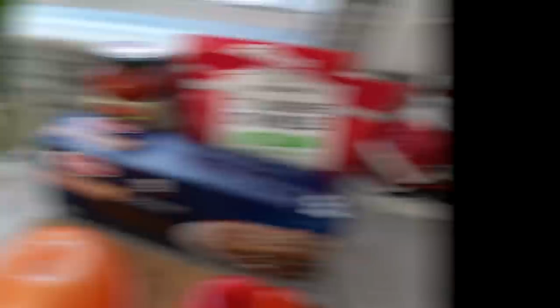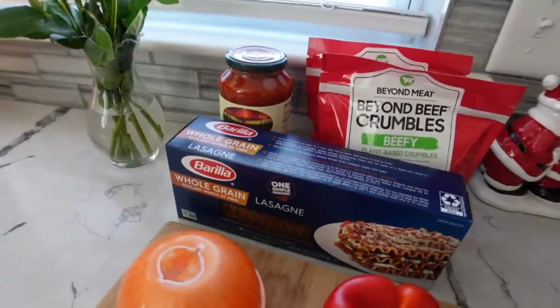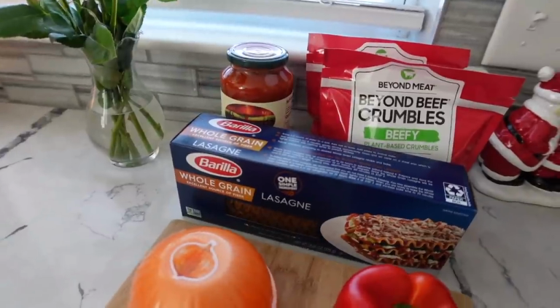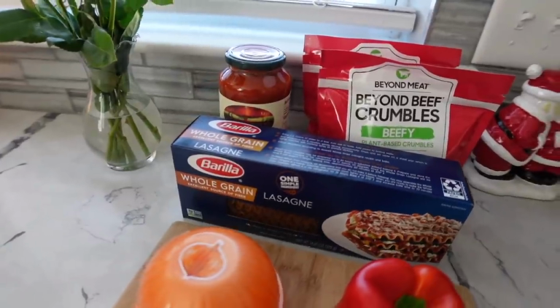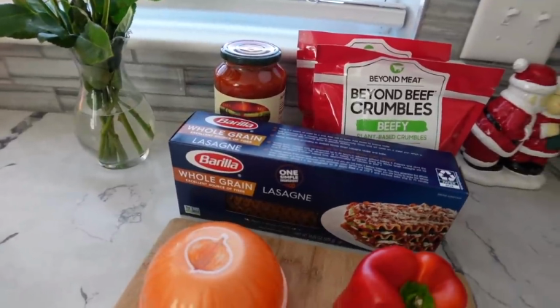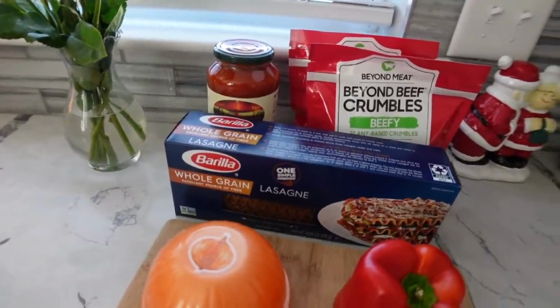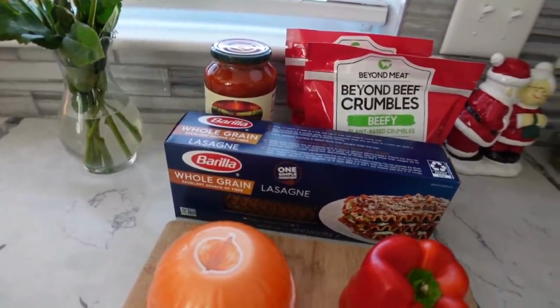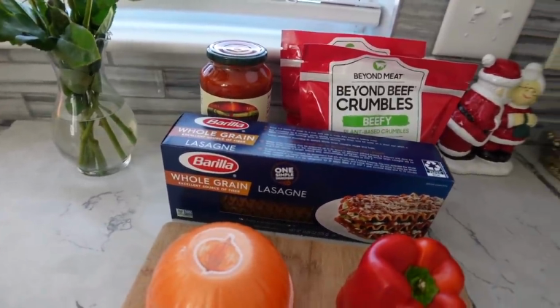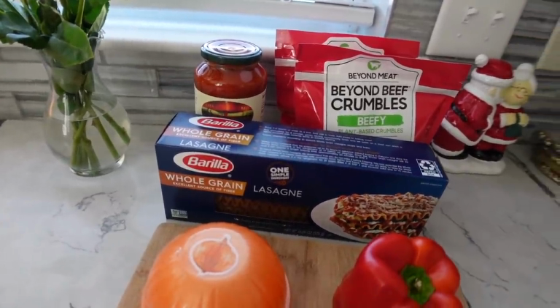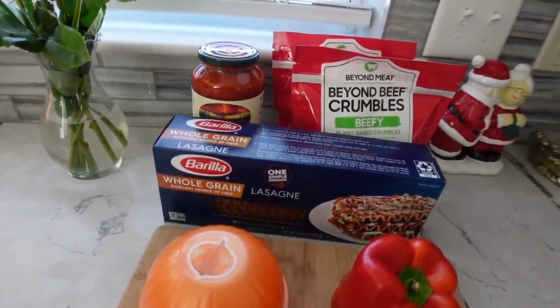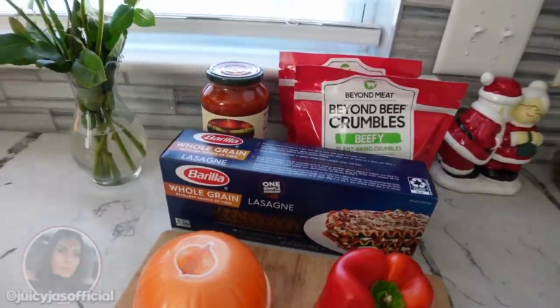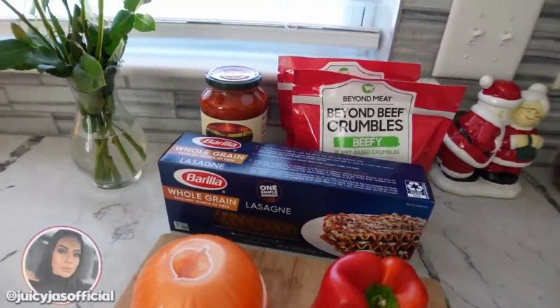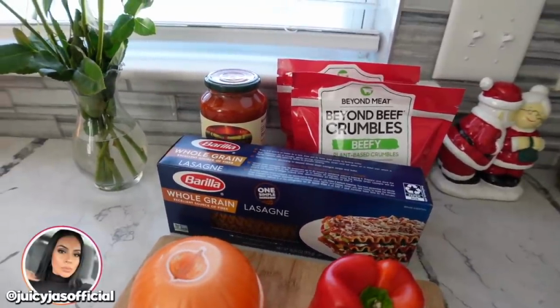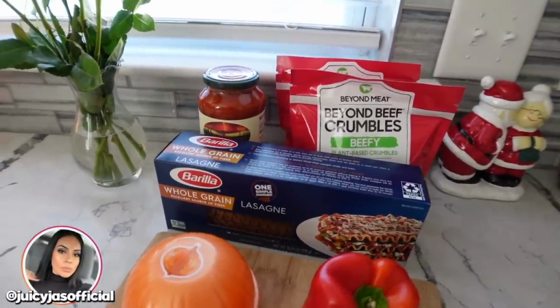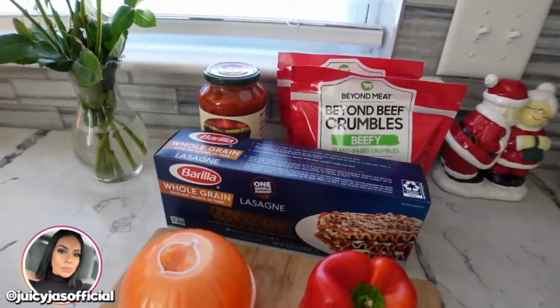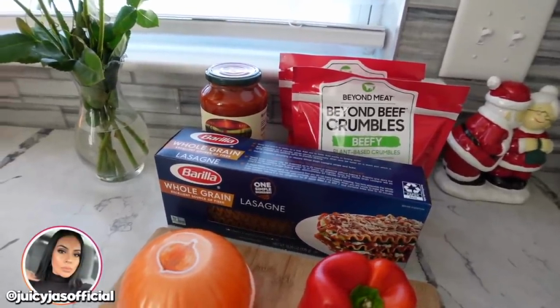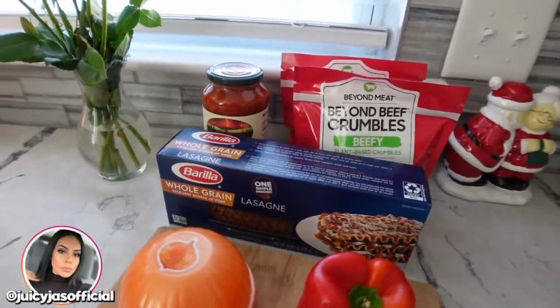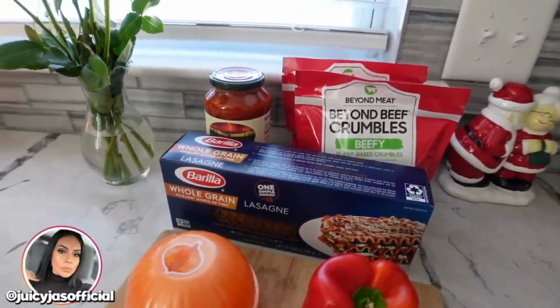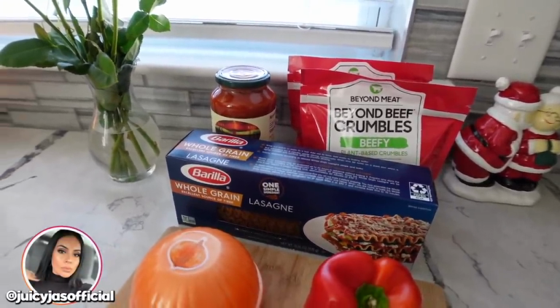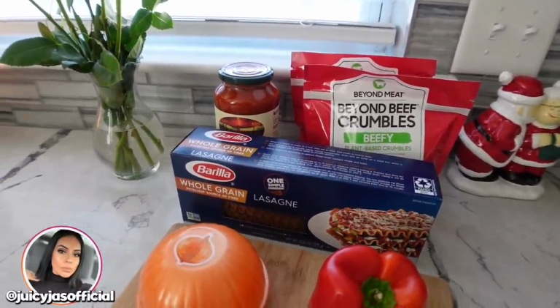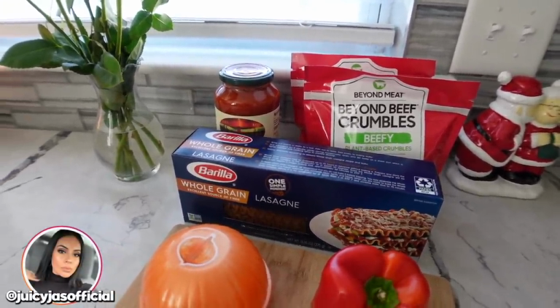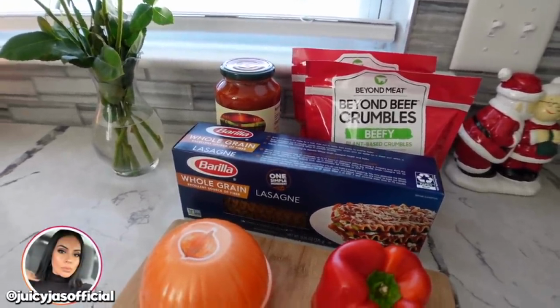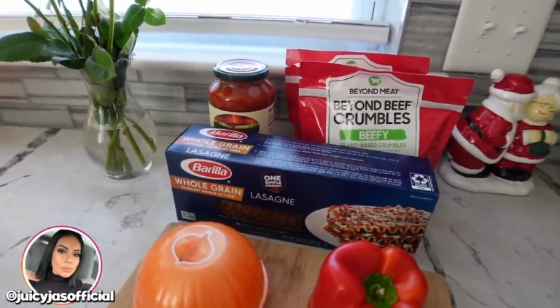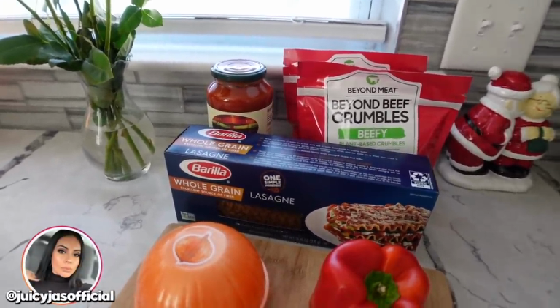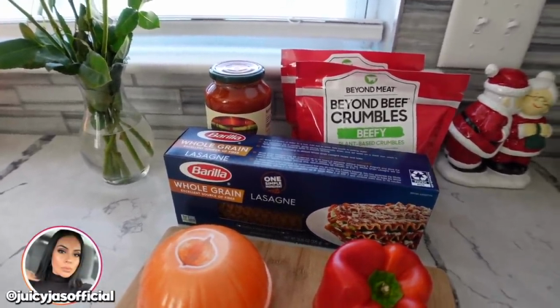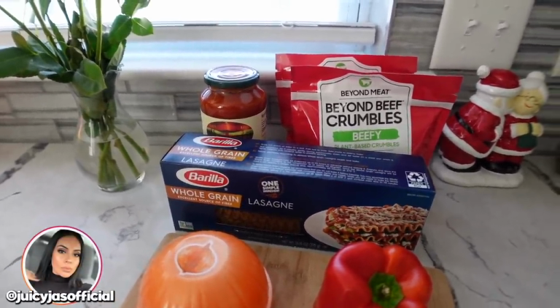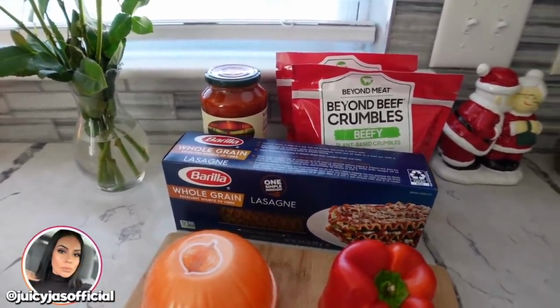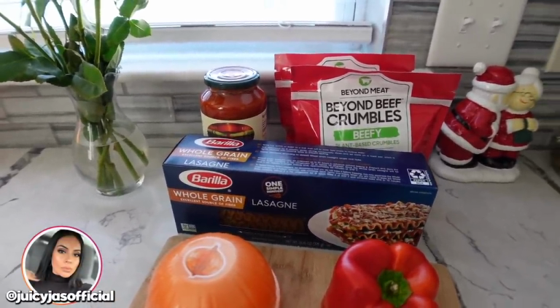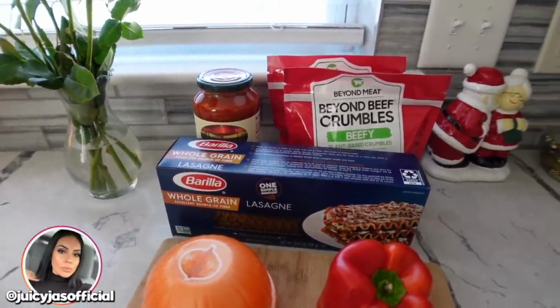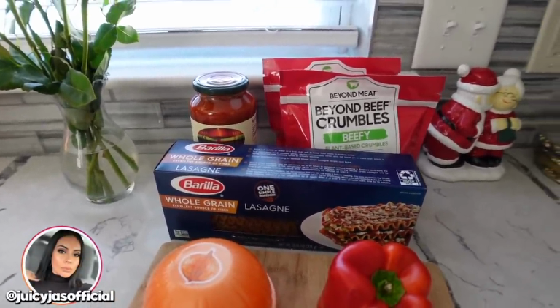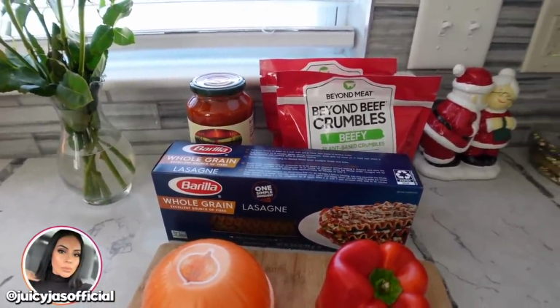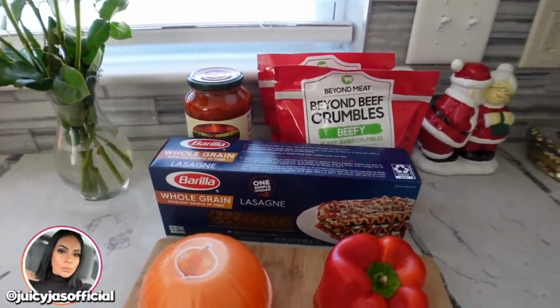Hey guys, welcome back to the vlog channel. I am about to make some lasagna and I figured I would just pull out the camera really quick and then we can cook together.